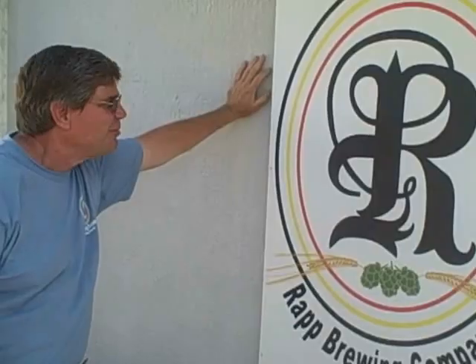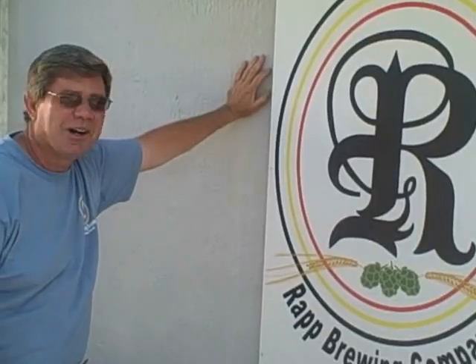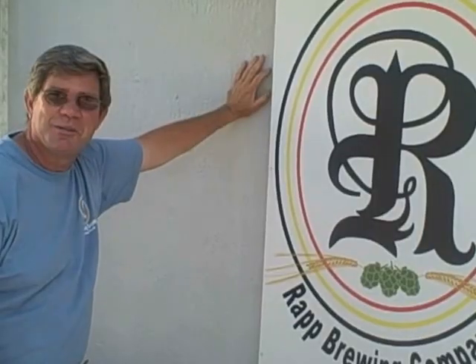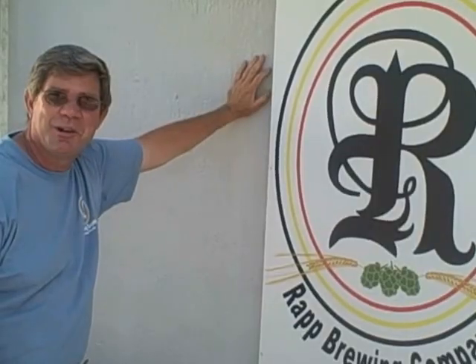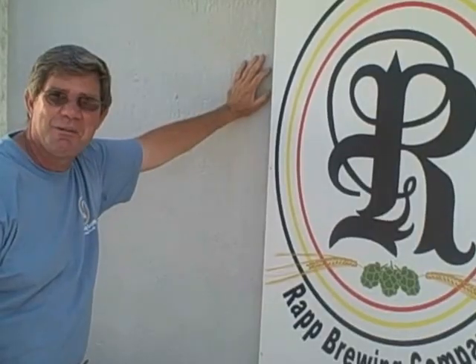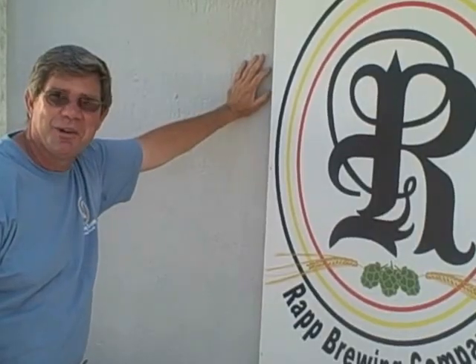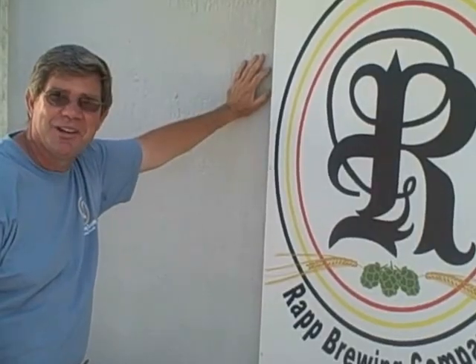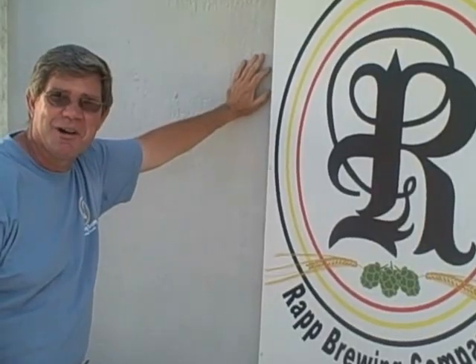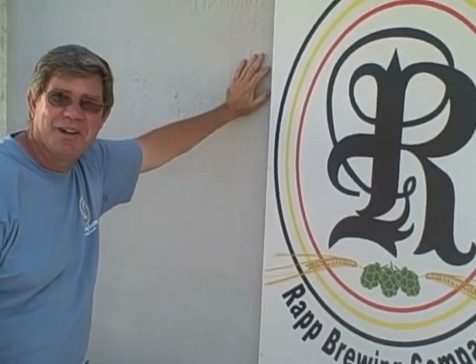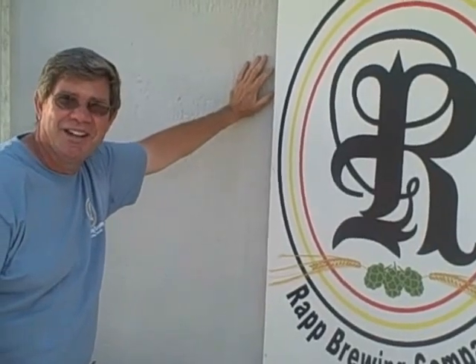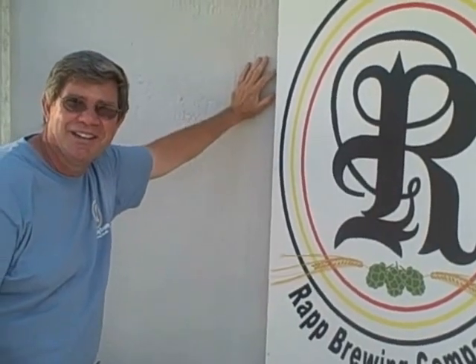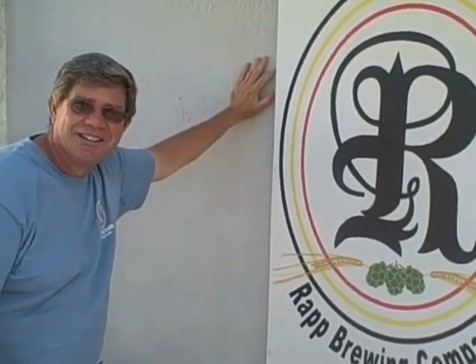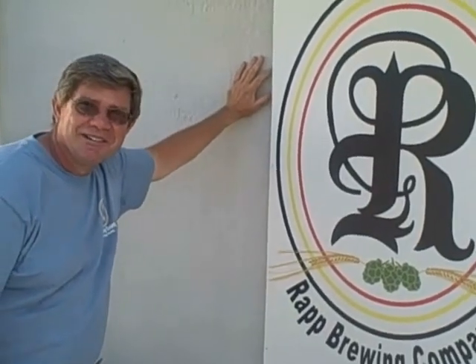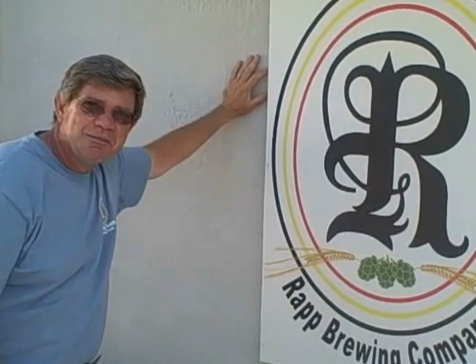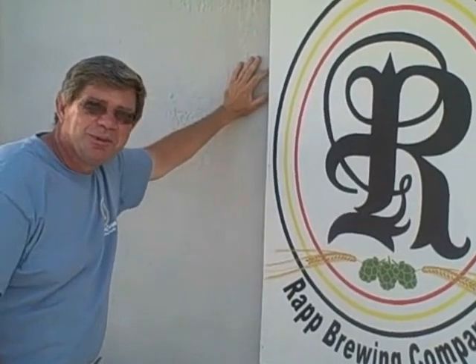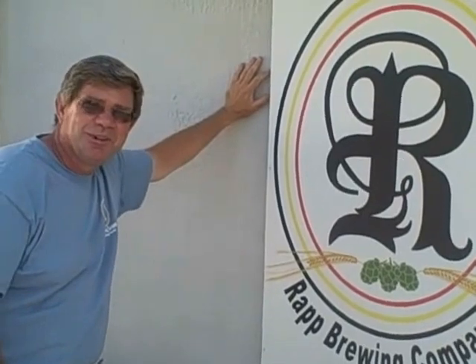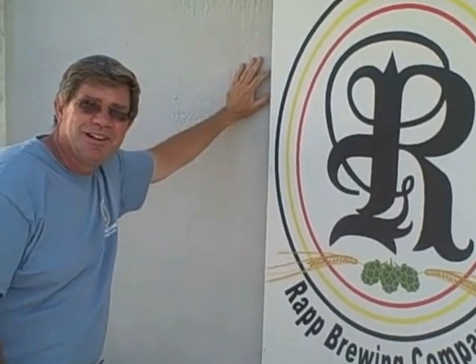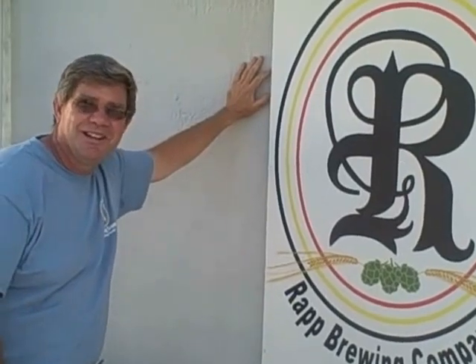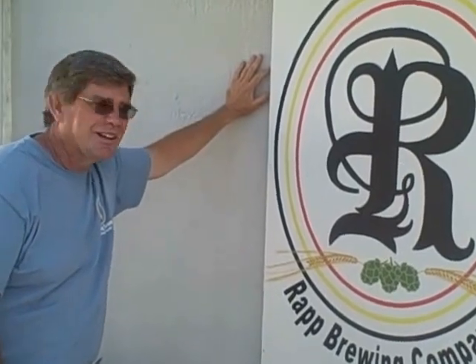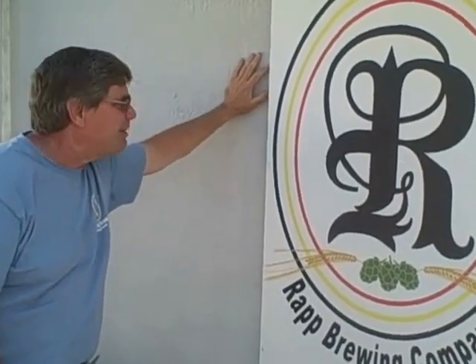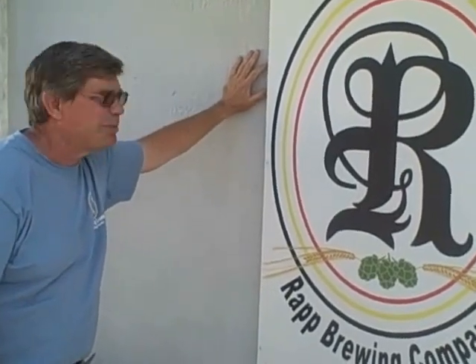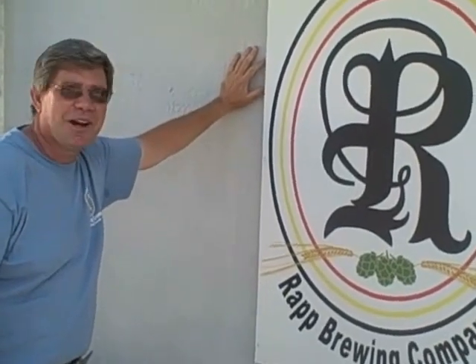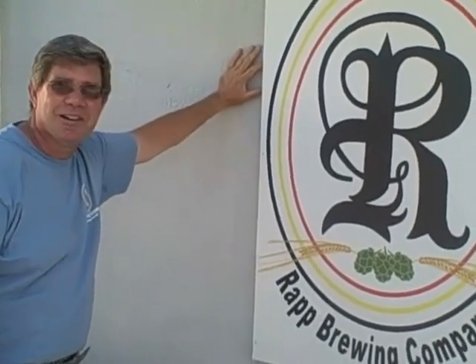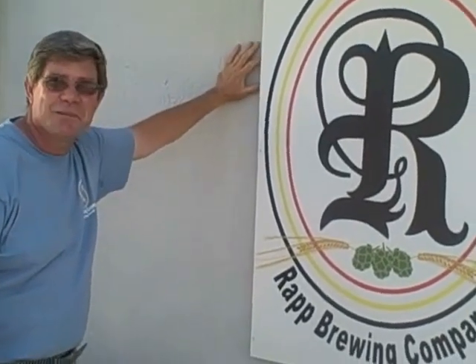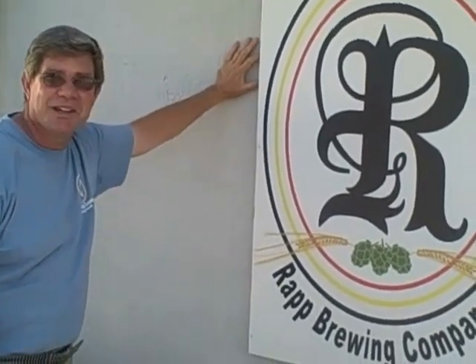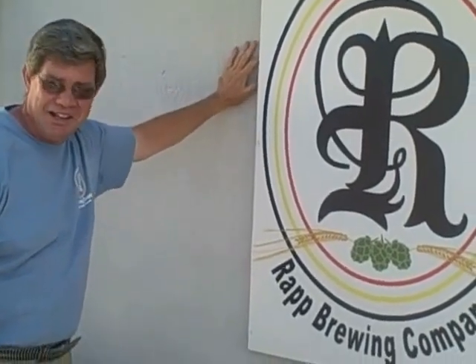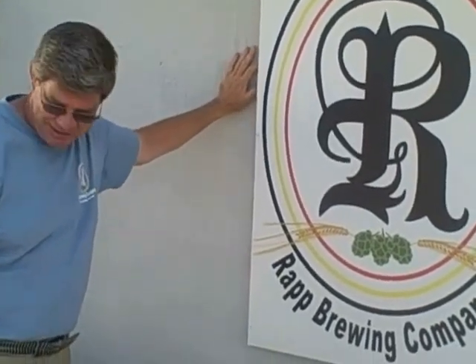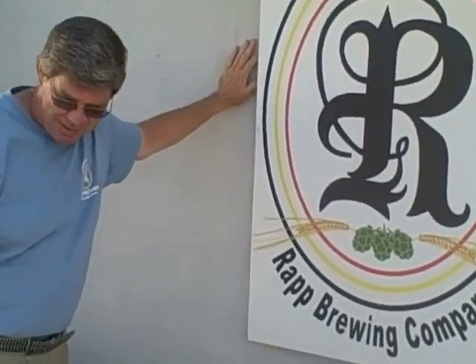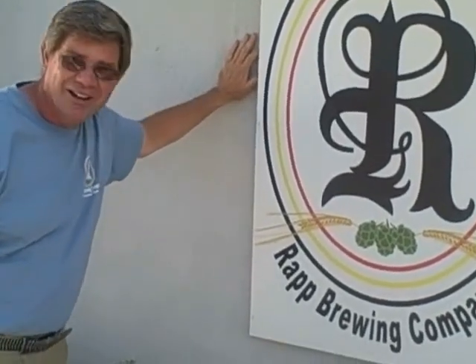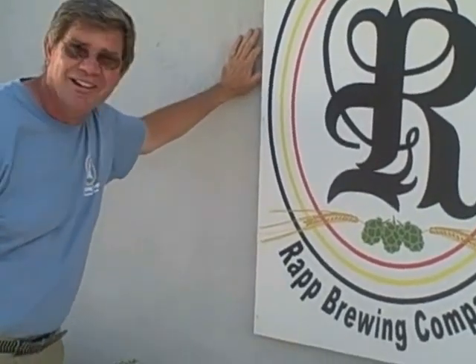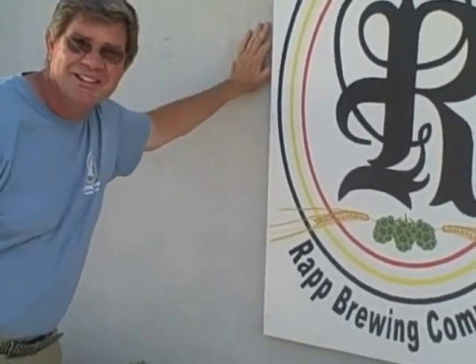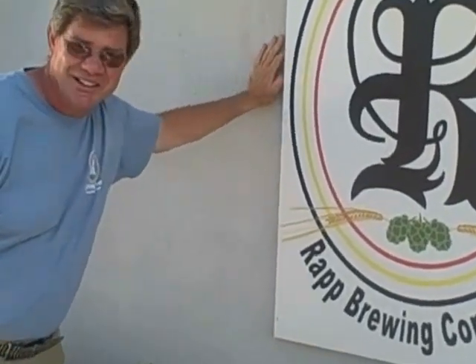Welcome to Rapp Brewing Company, a brewery in progress, making lots of progress.